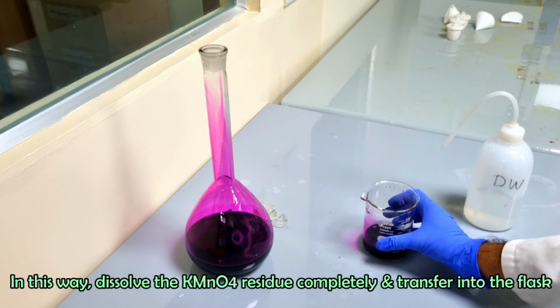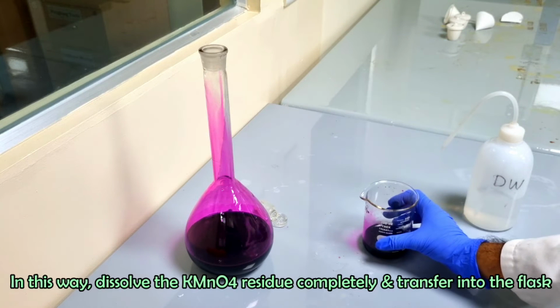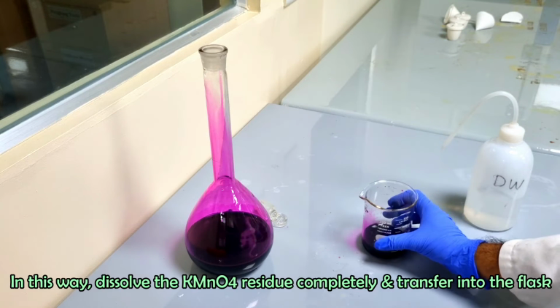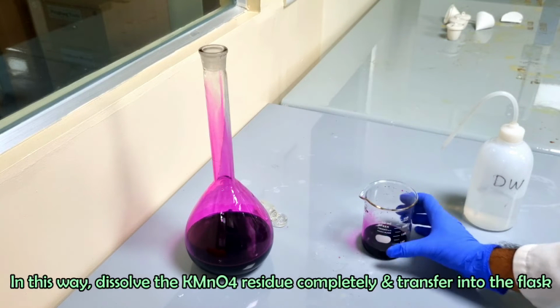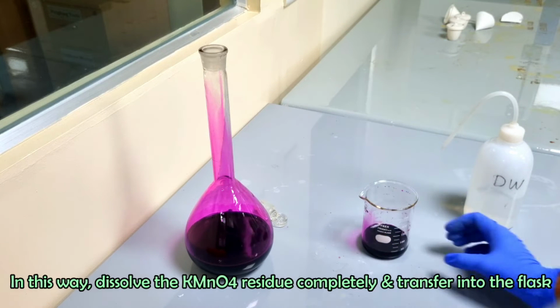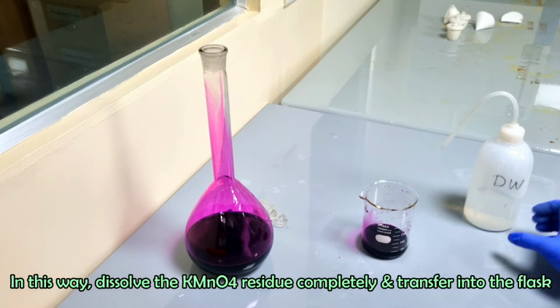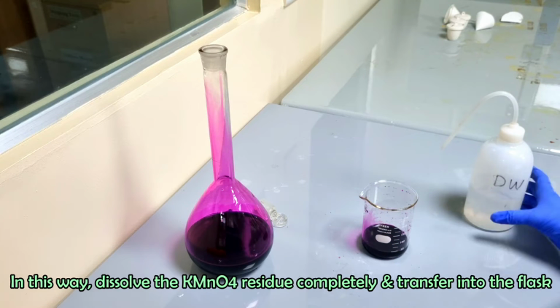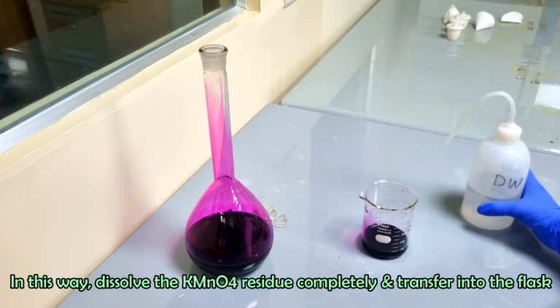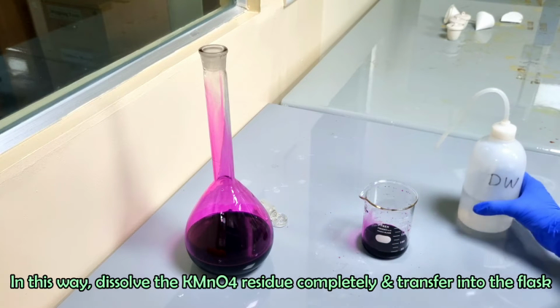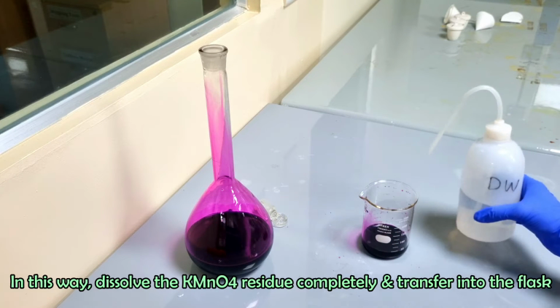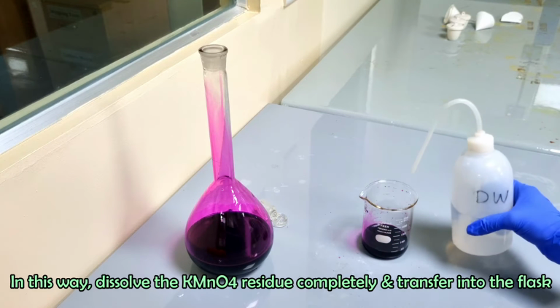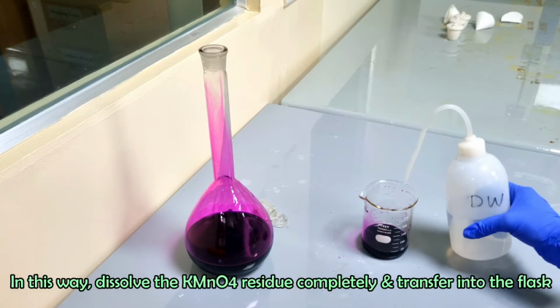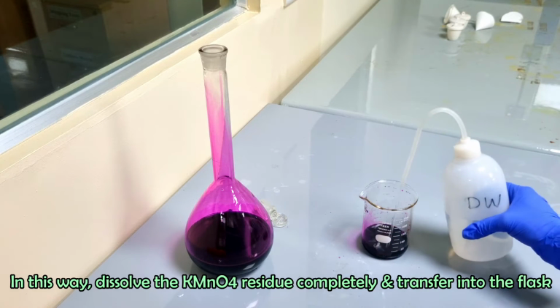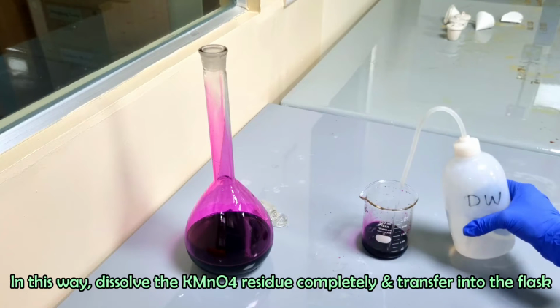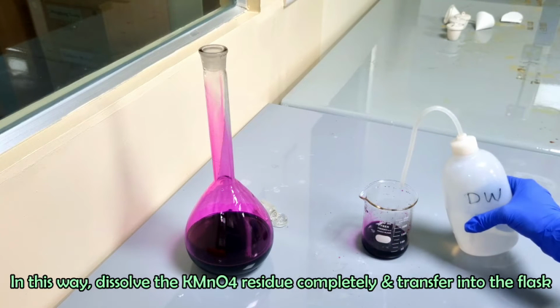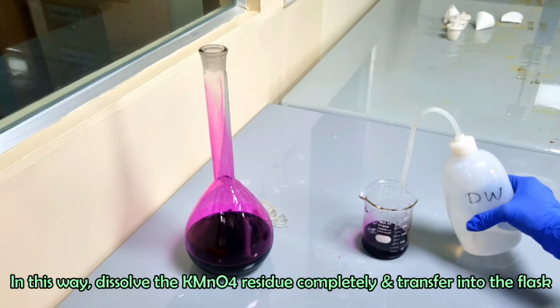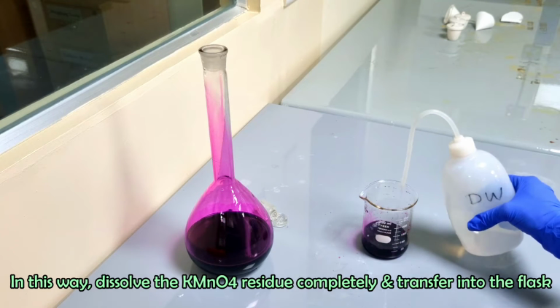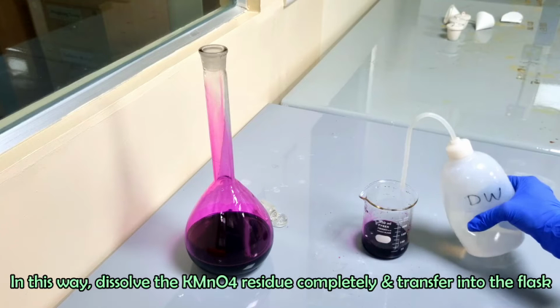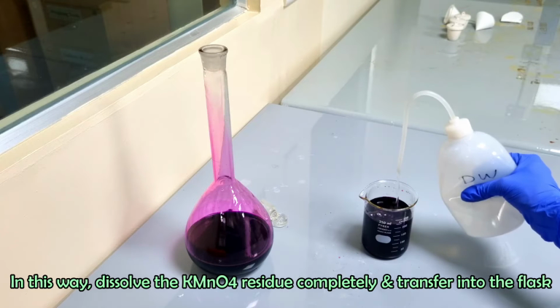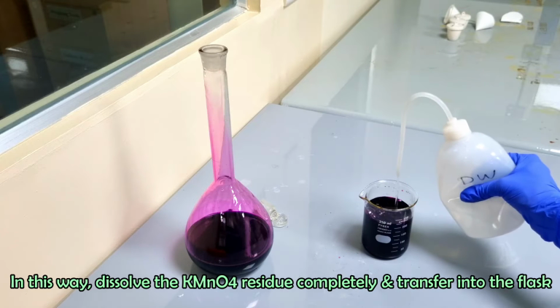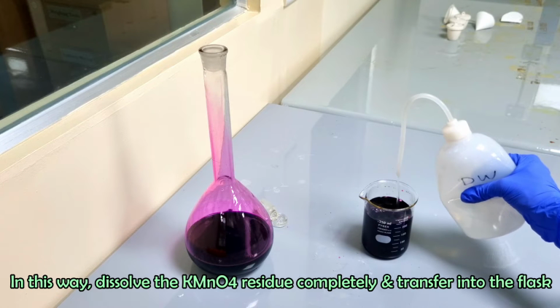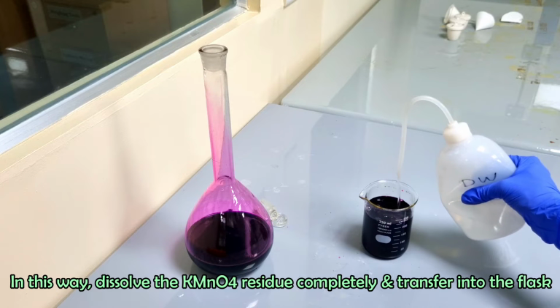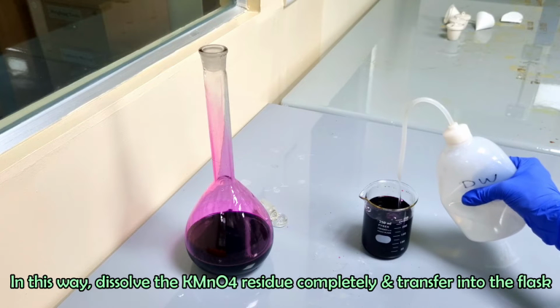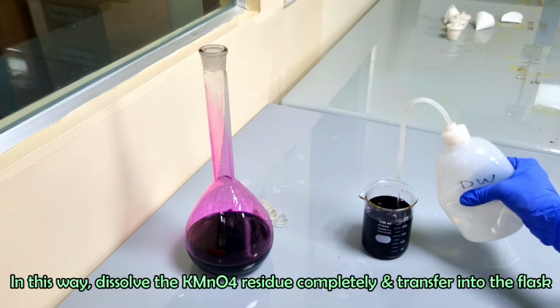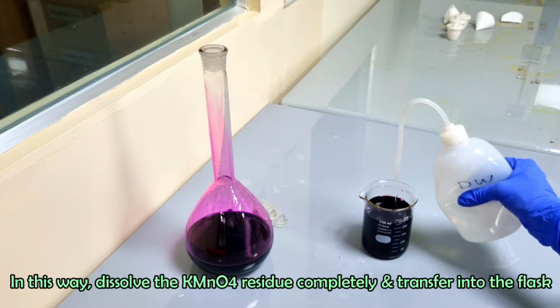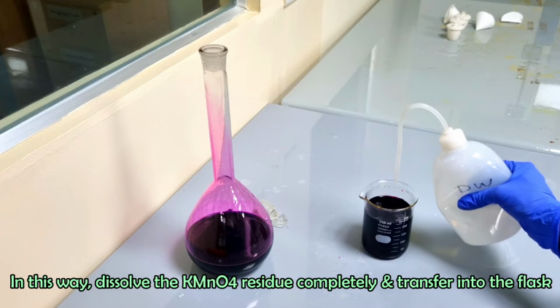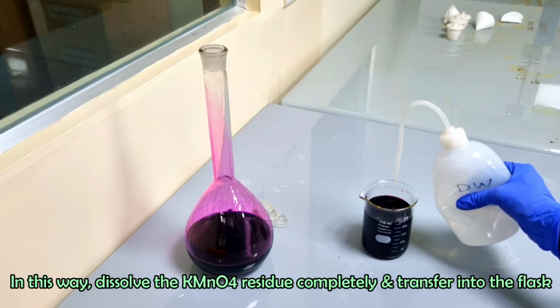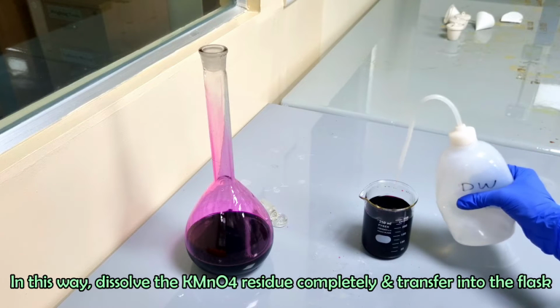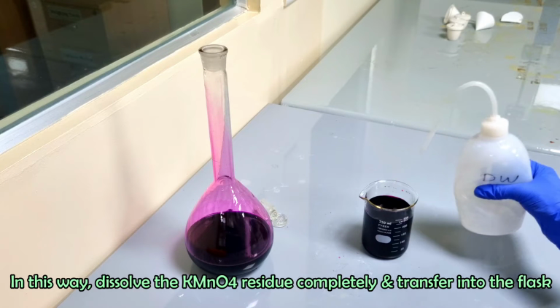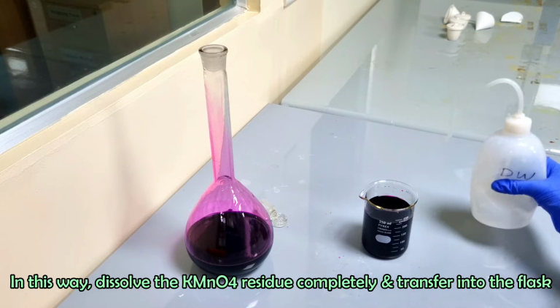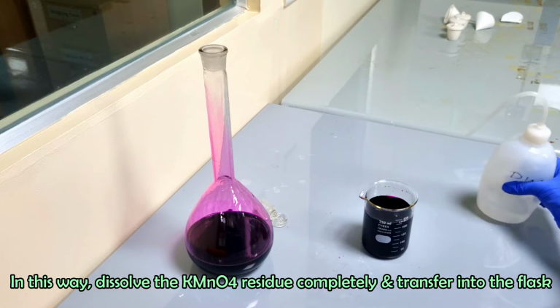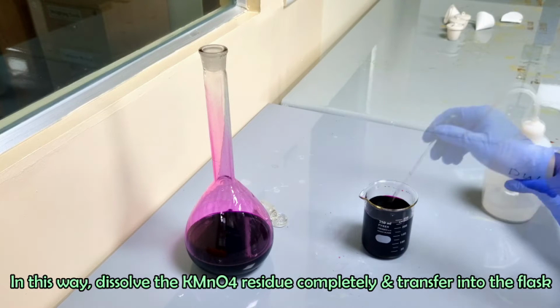In this way, dissolve the residue of potassium permanganate completely and transfer into the volumetric flask.